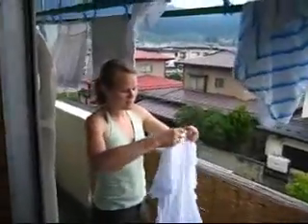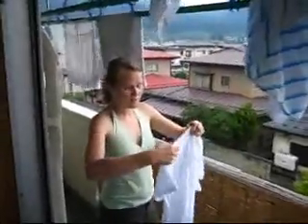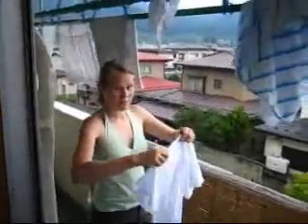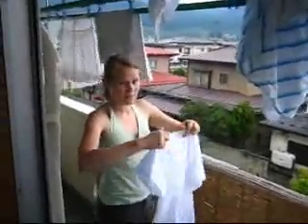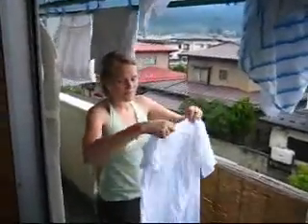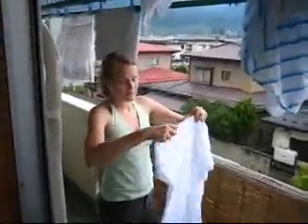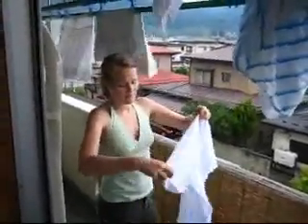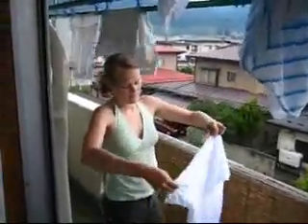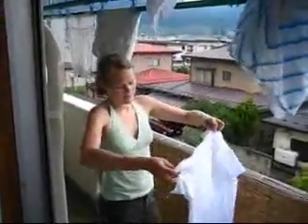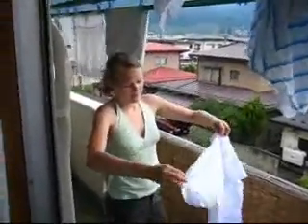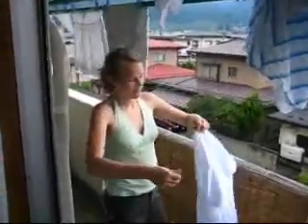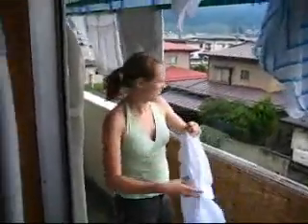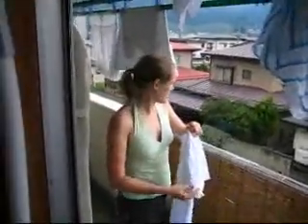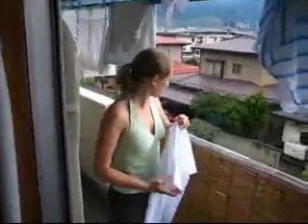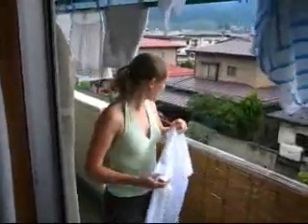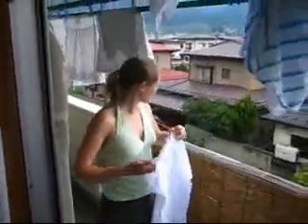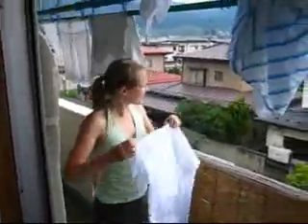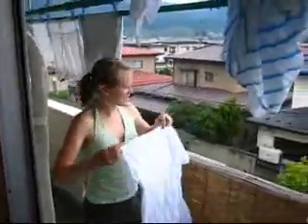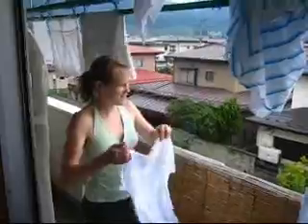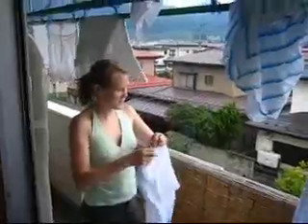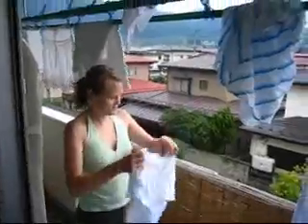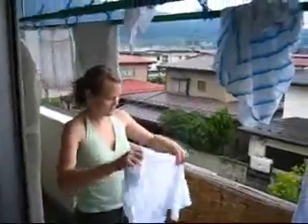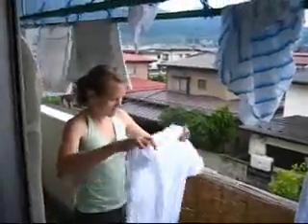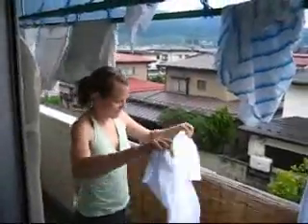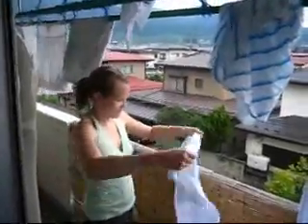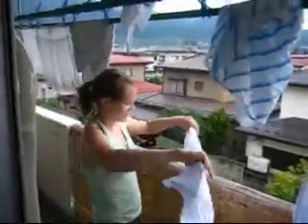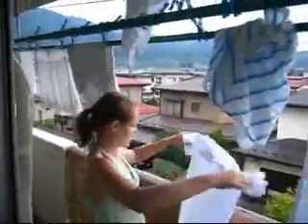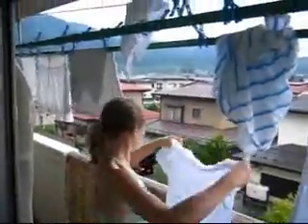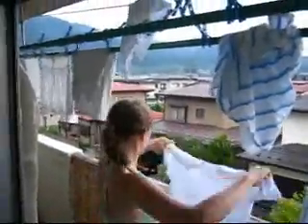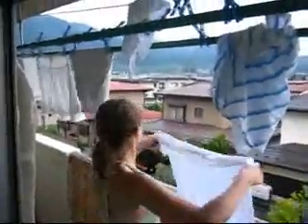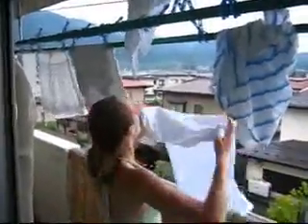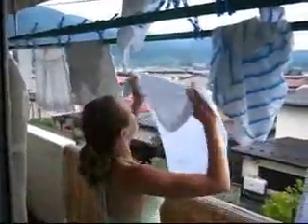This is Cindy's balcony and she's hanging up laundry. Her view isn't half bad.